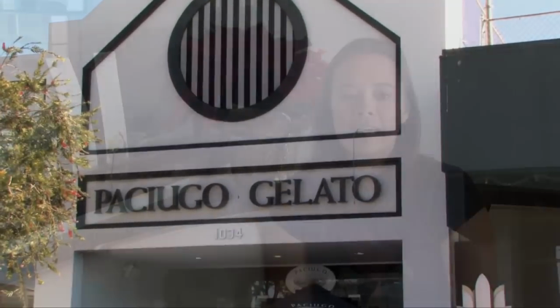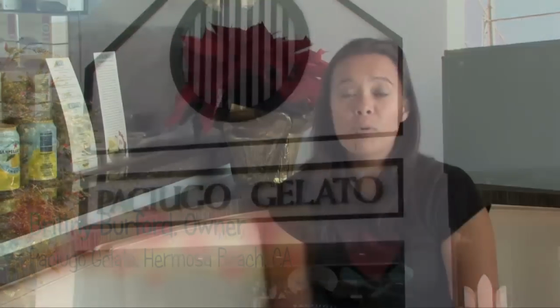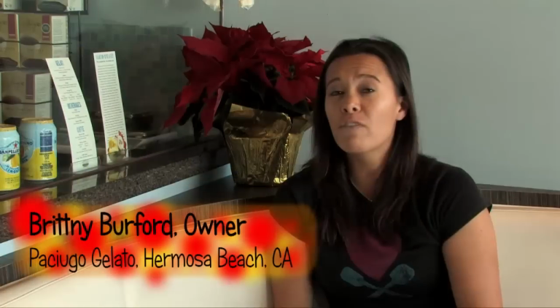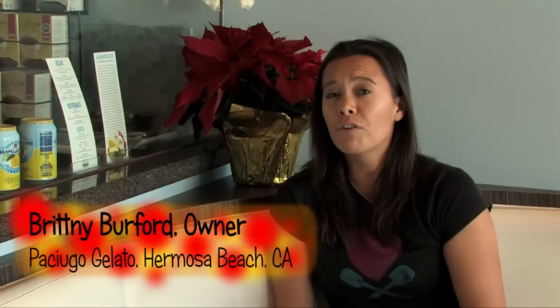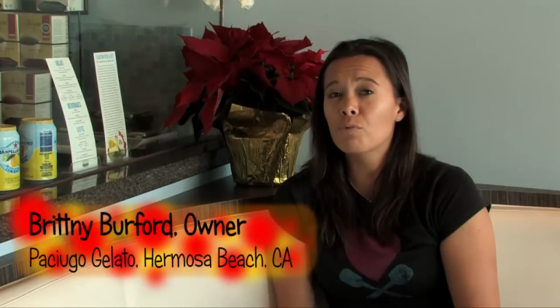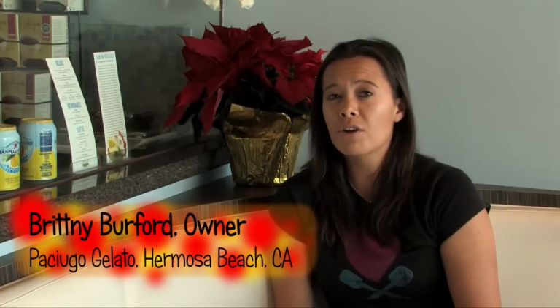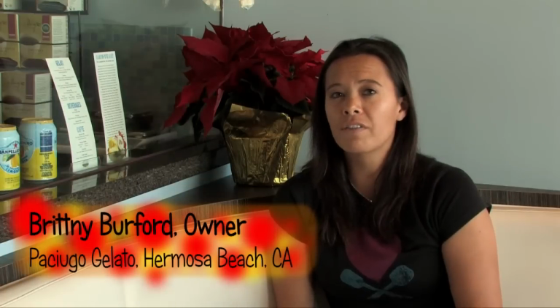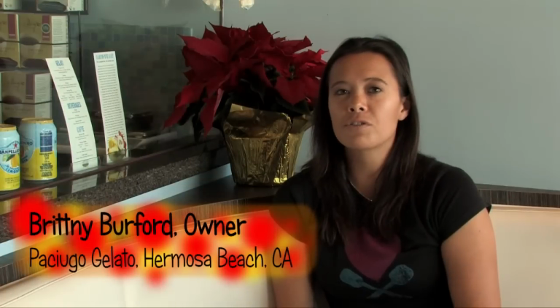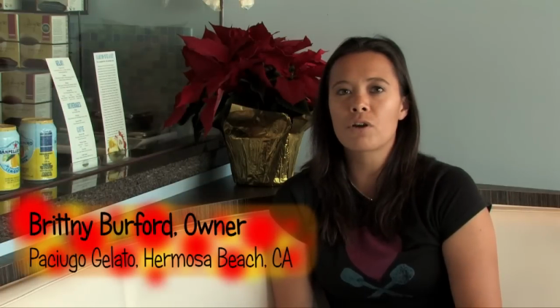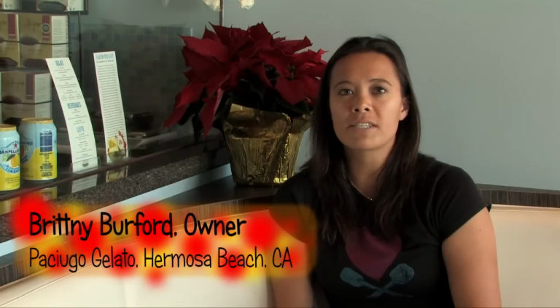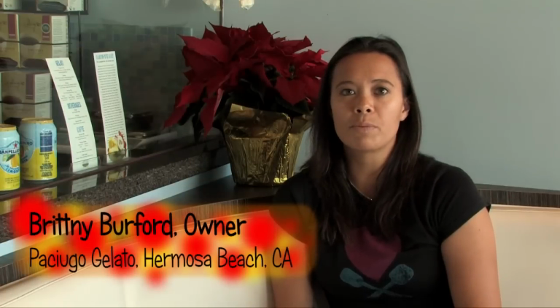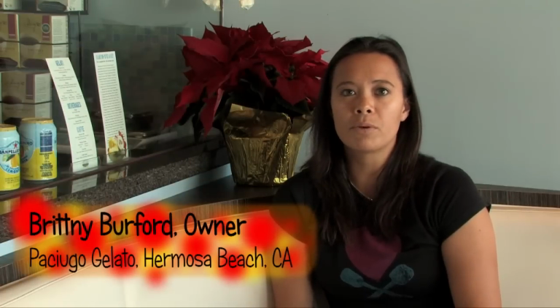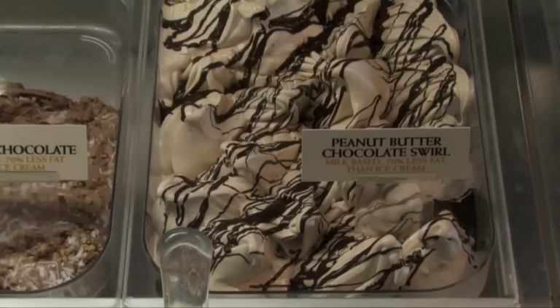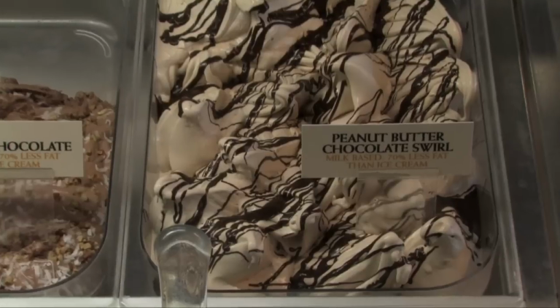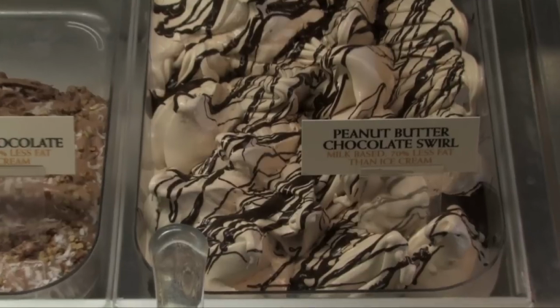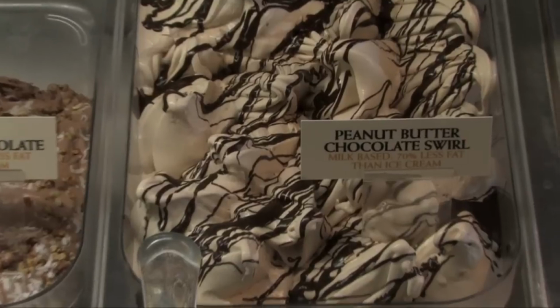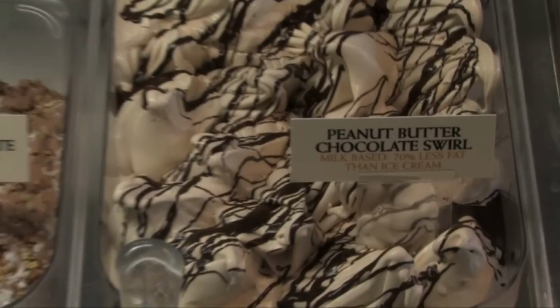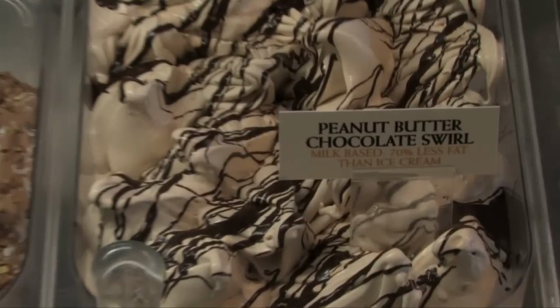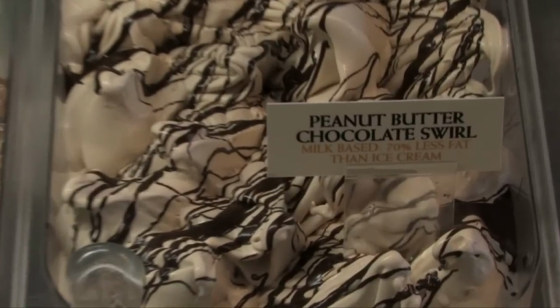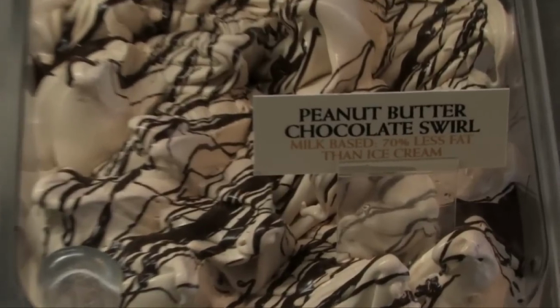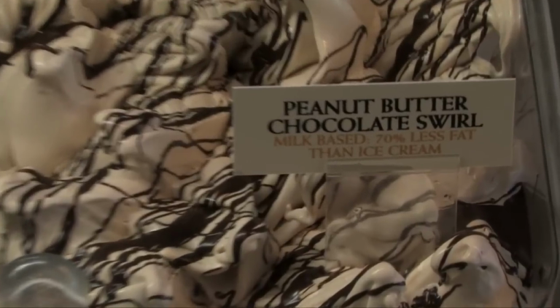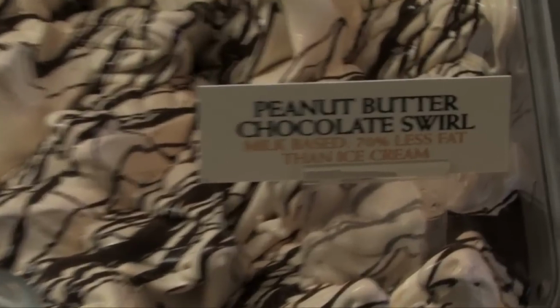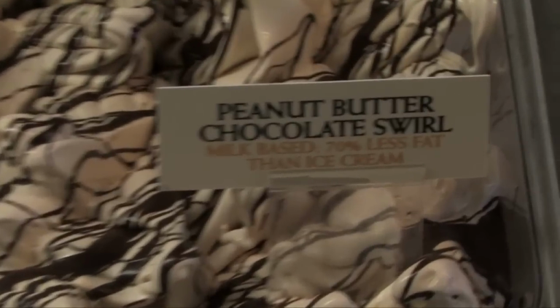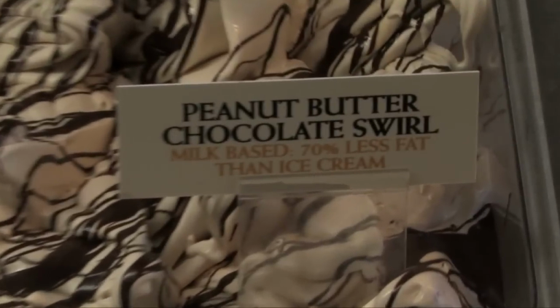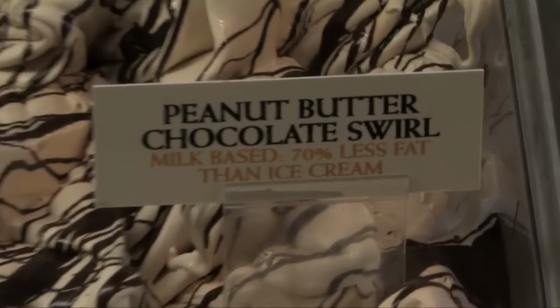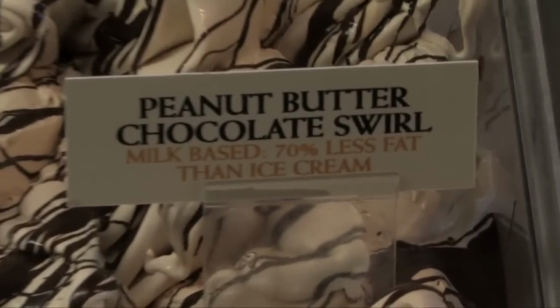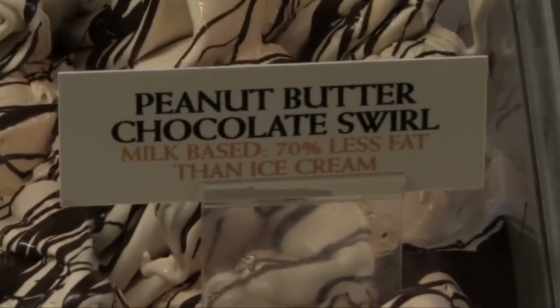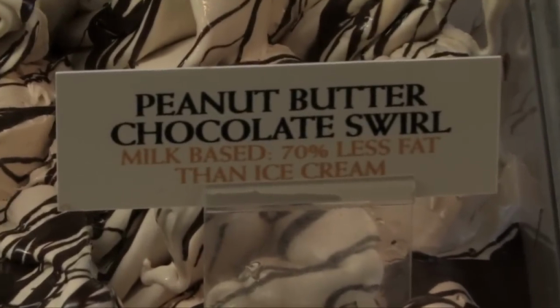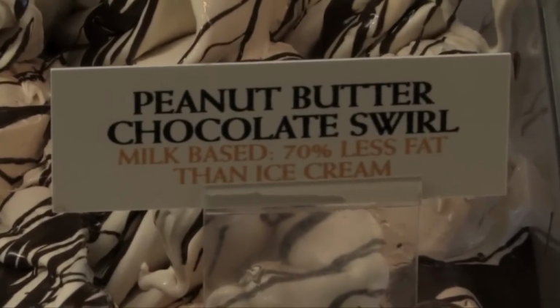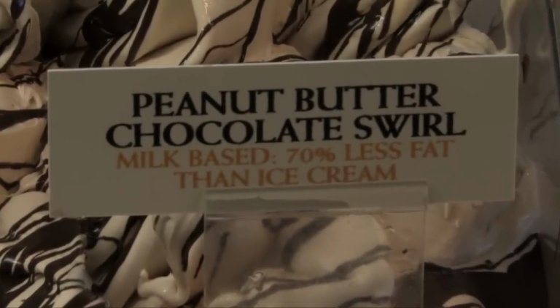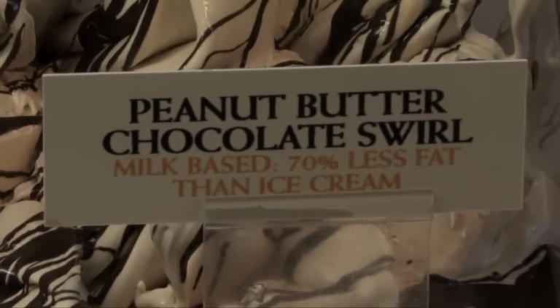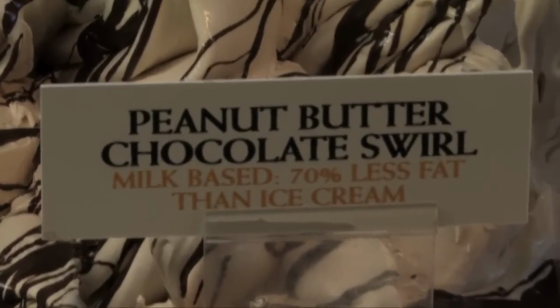We have over 300 flavors in our recipe books. One of my favorites is Peanut Butter Chocolate Squirrel — it tastes just like a Reese's Peanut Butter Cup.